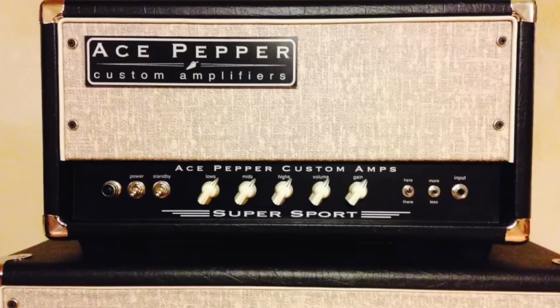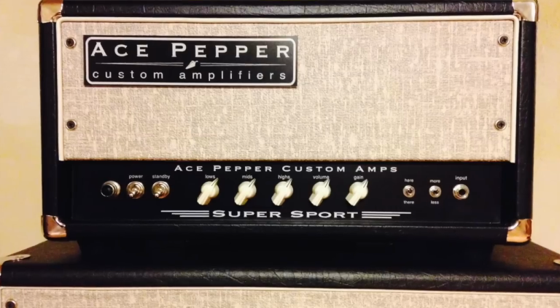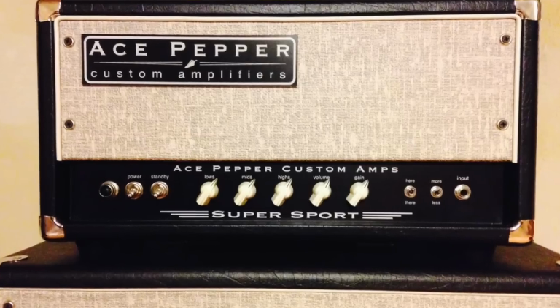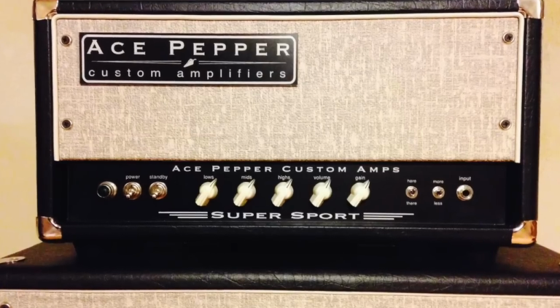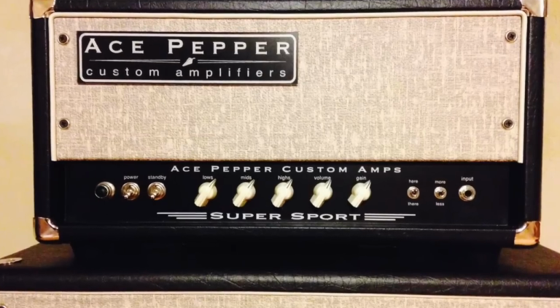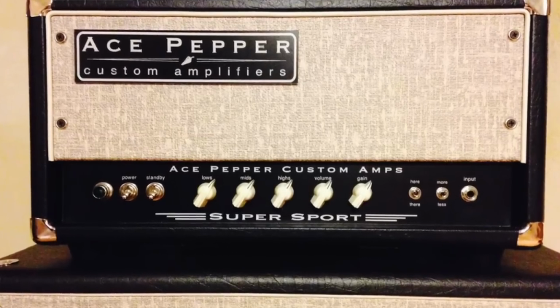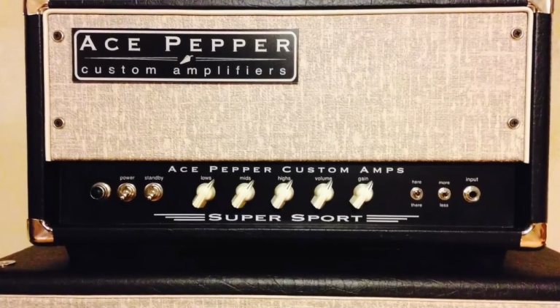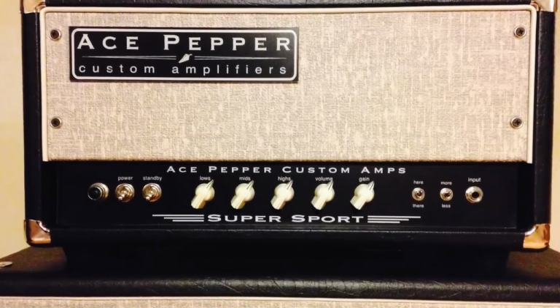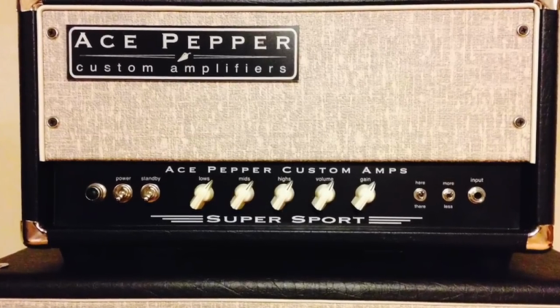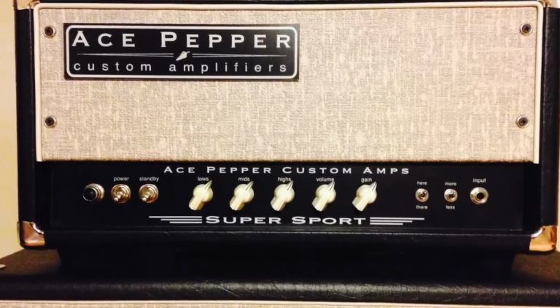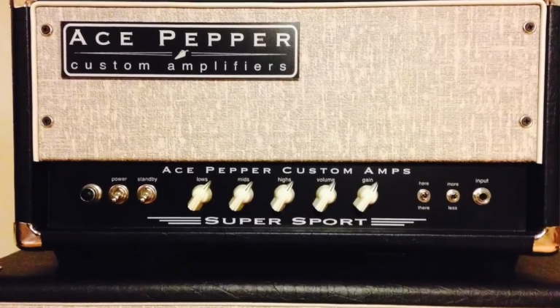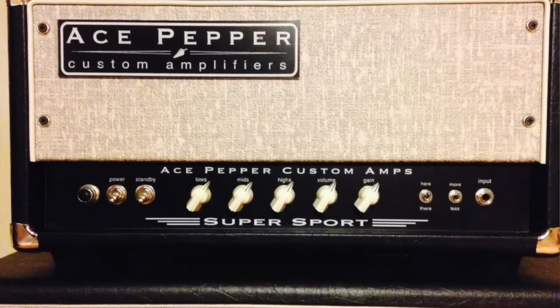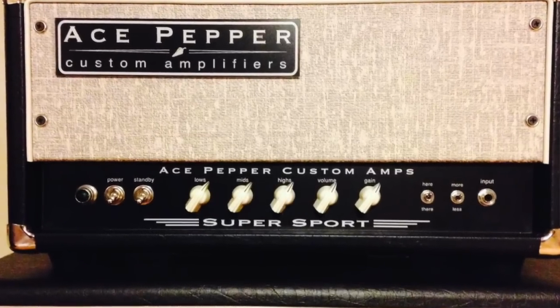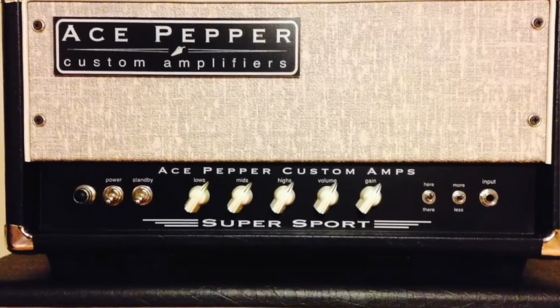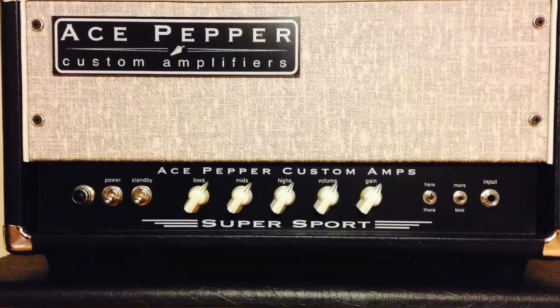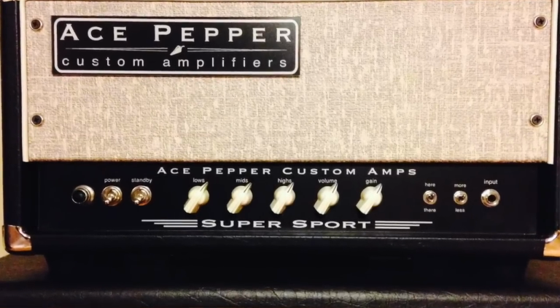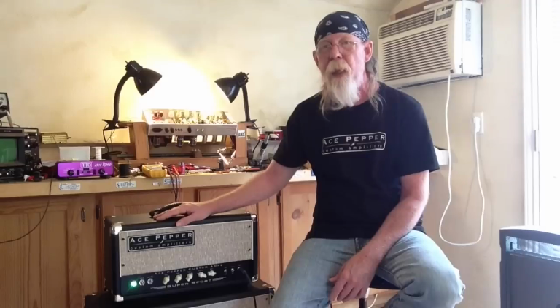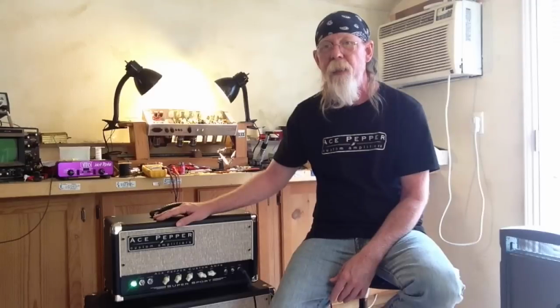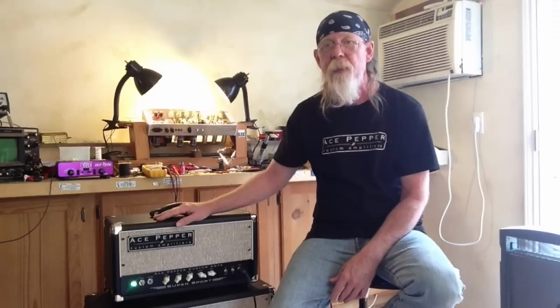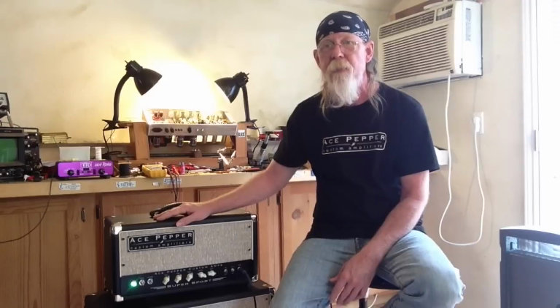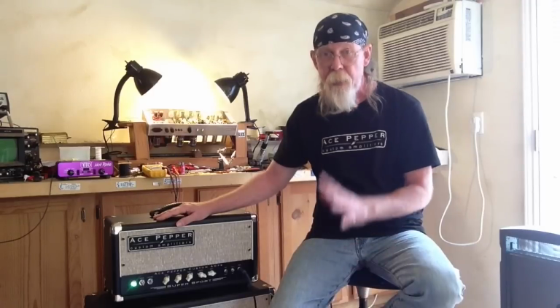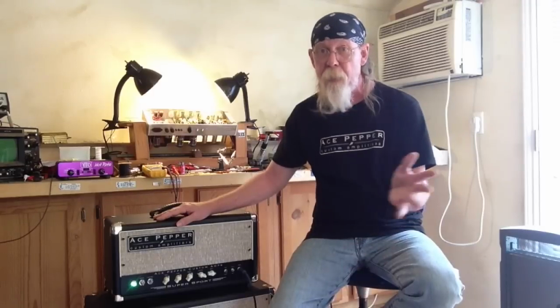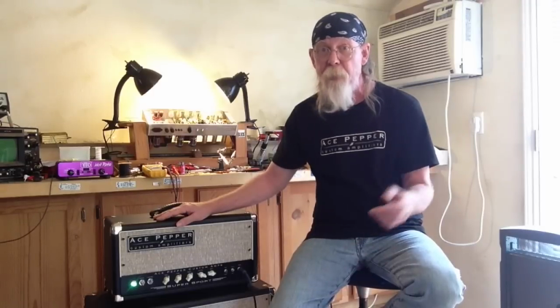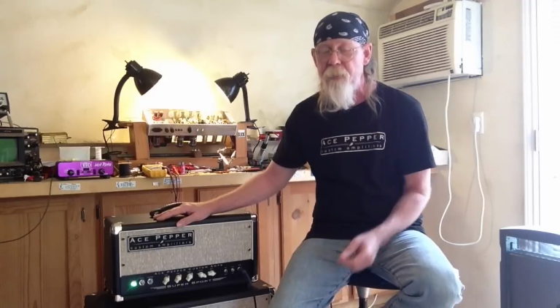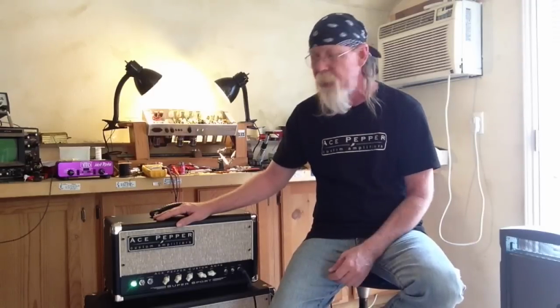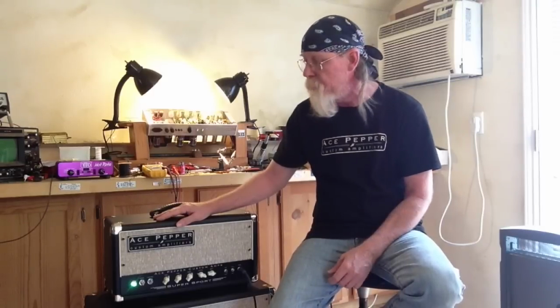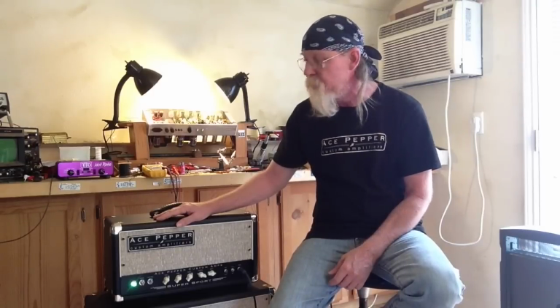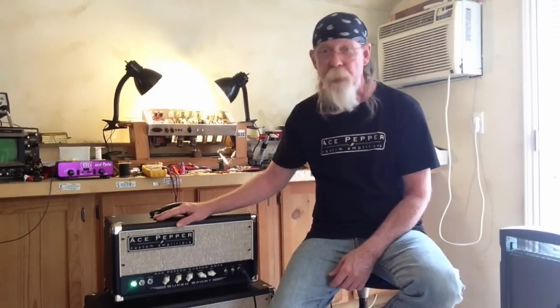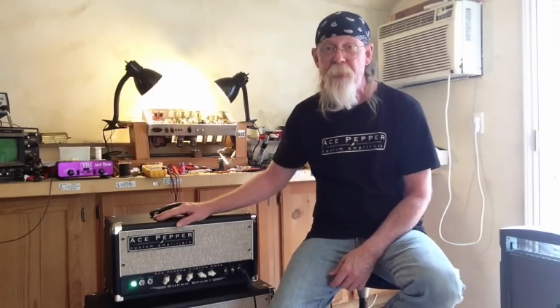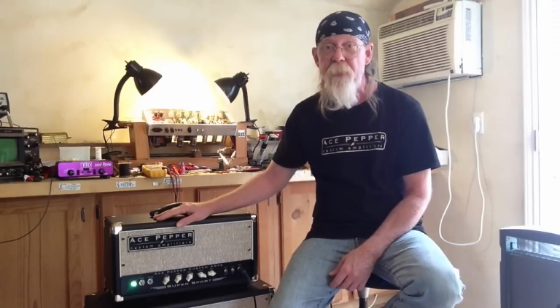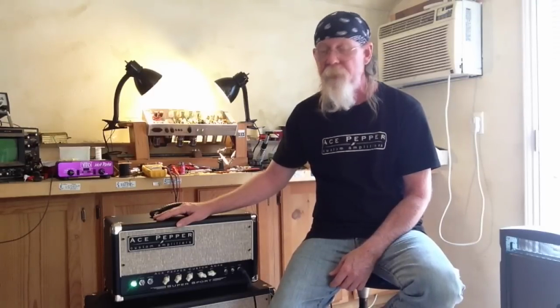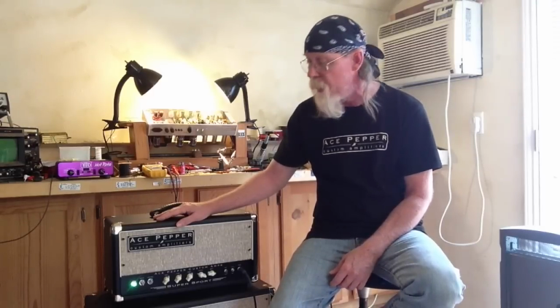This is based on the amps that I've built for years — the Top Fuel model, my personal amp, and some other stuff that I've done.